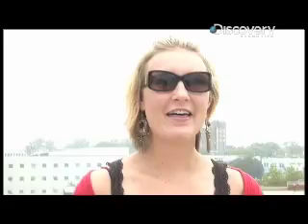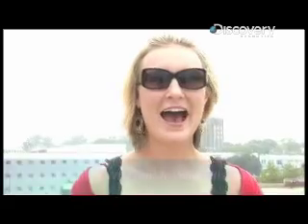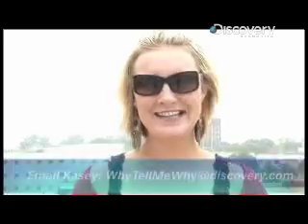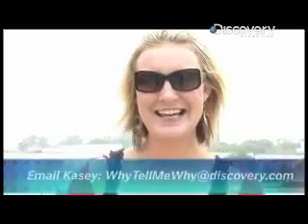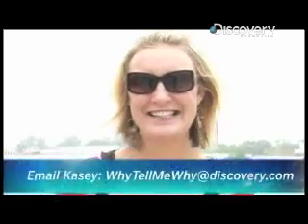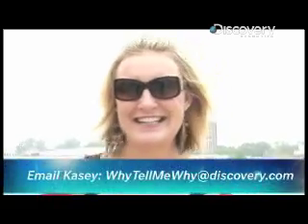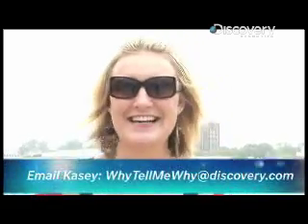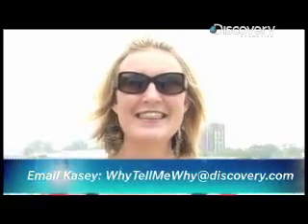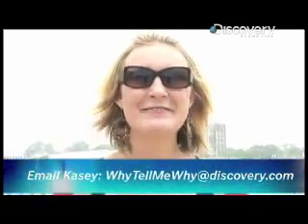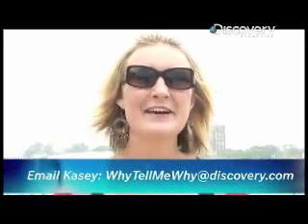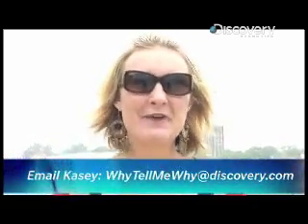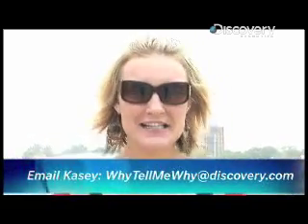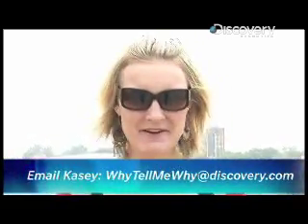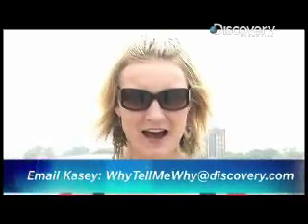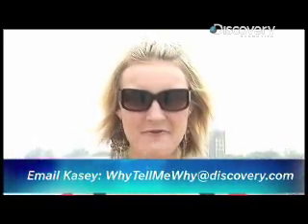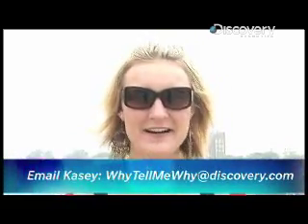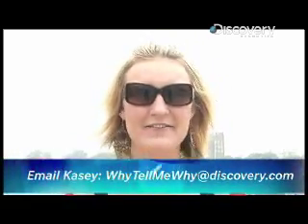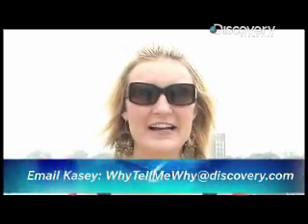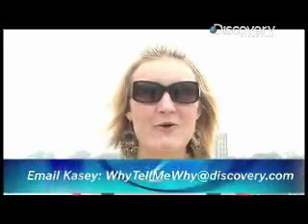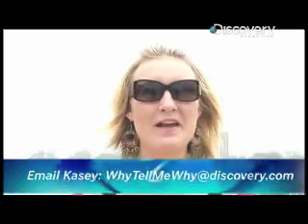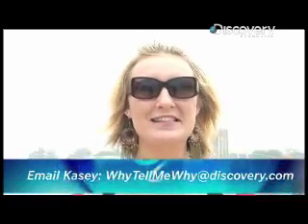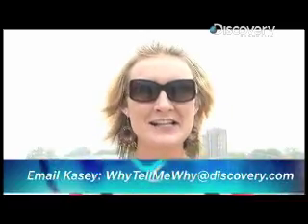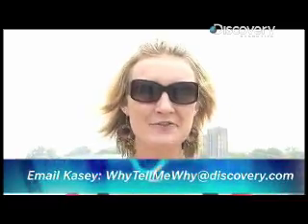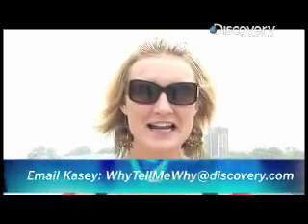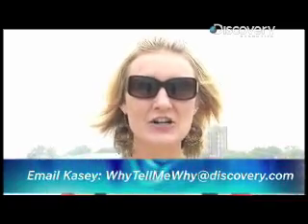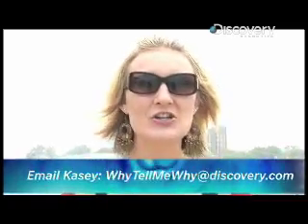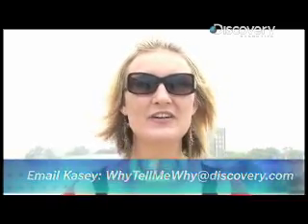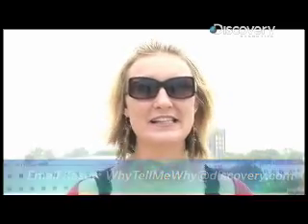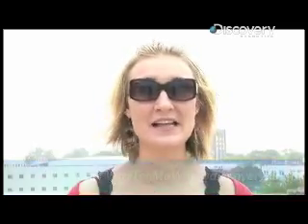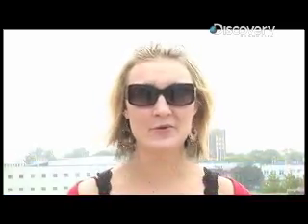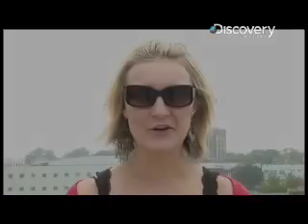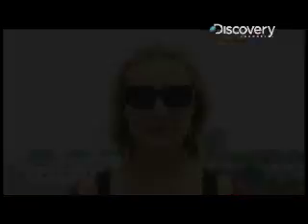Hi, it's KCD. This week on Why Tell Me Why we're going to find out why the sun's rays cause you to get sunburned.